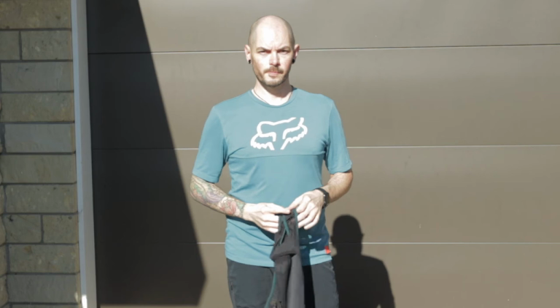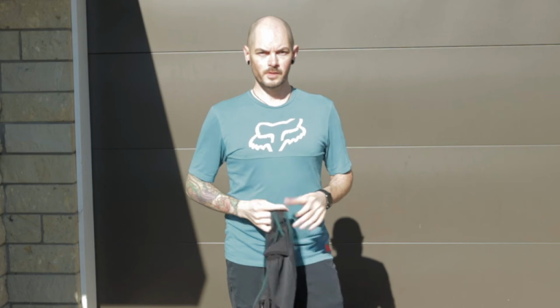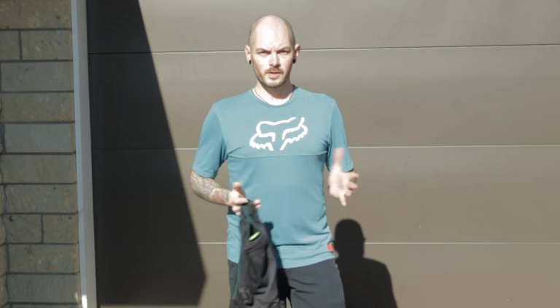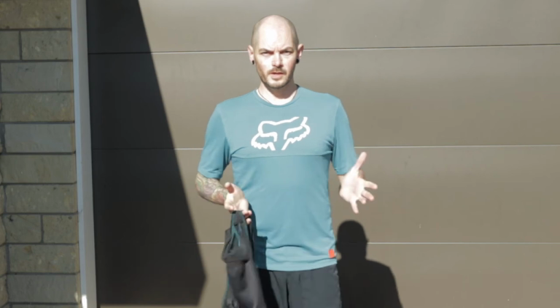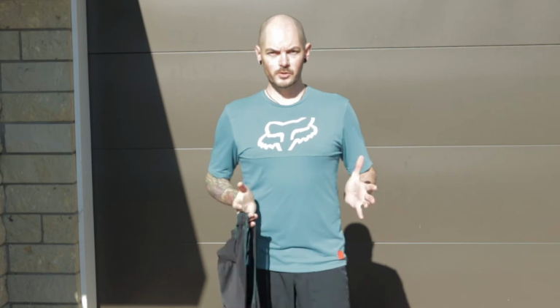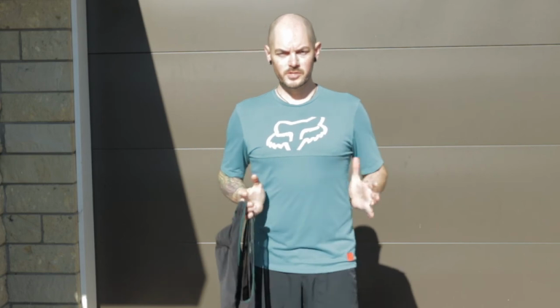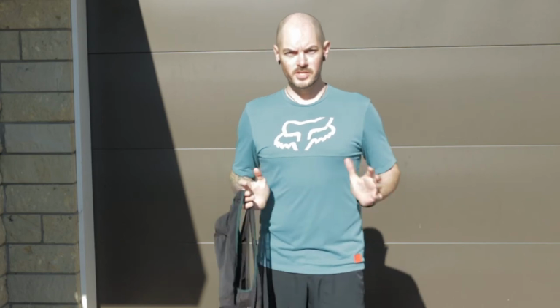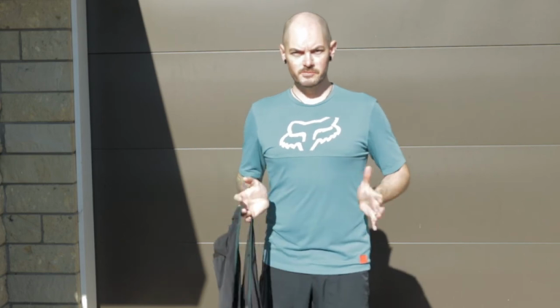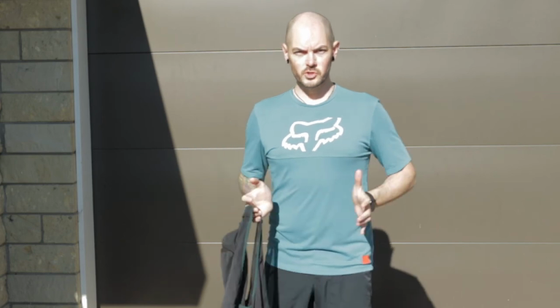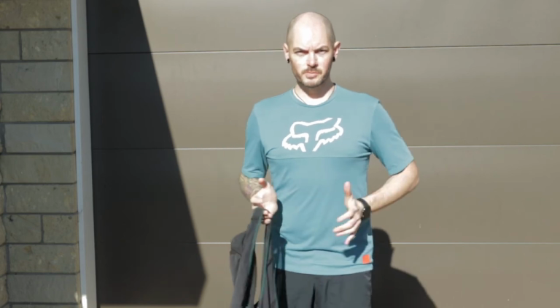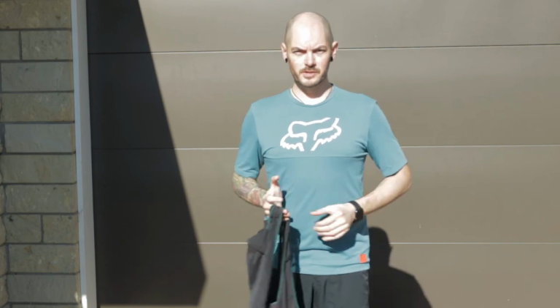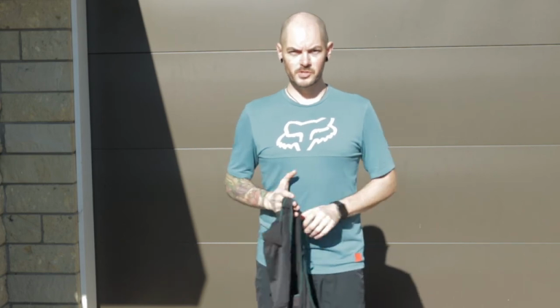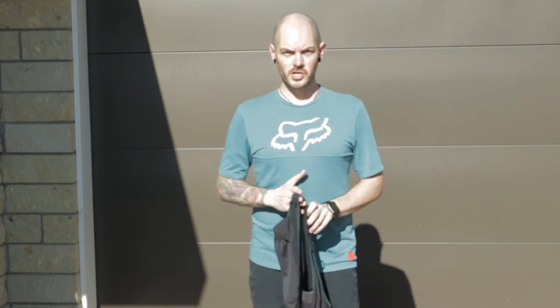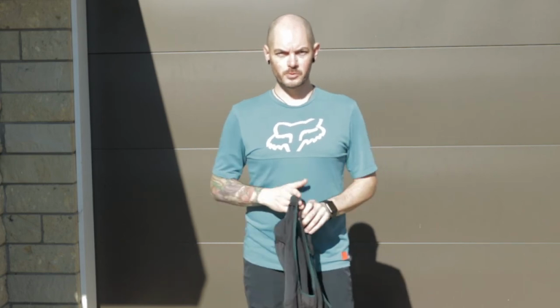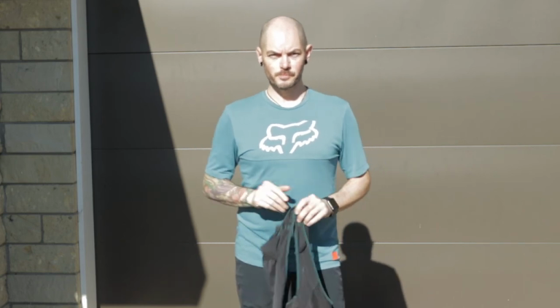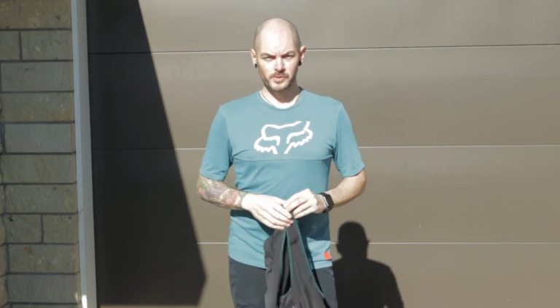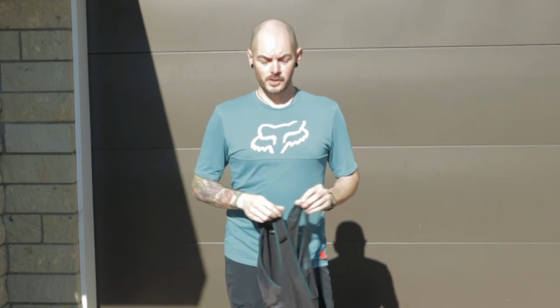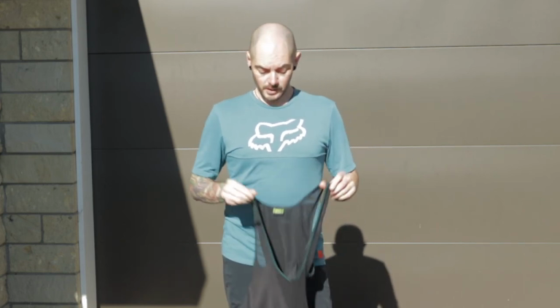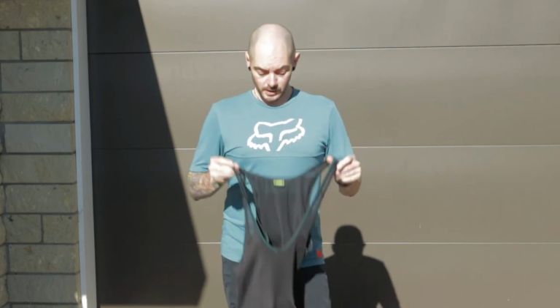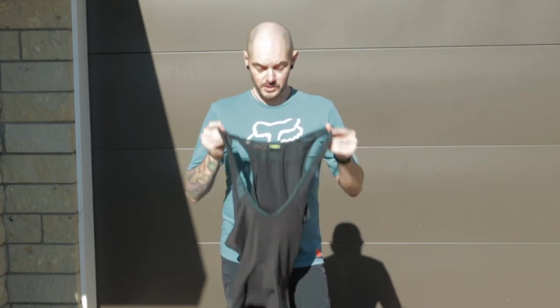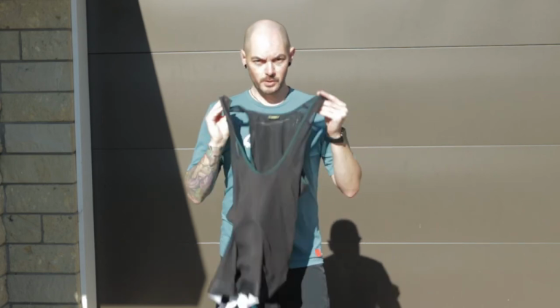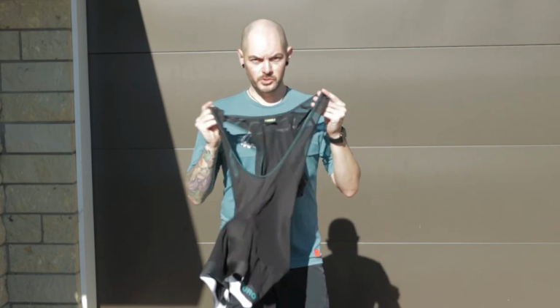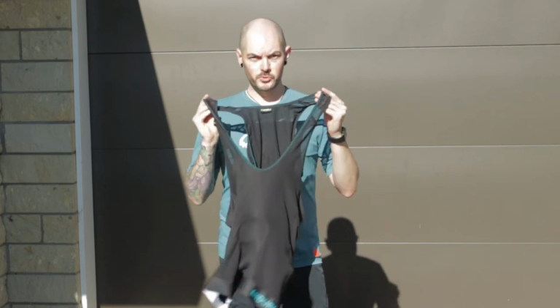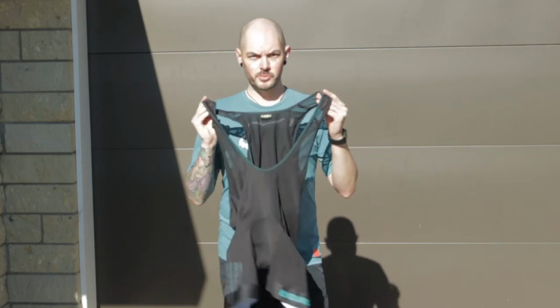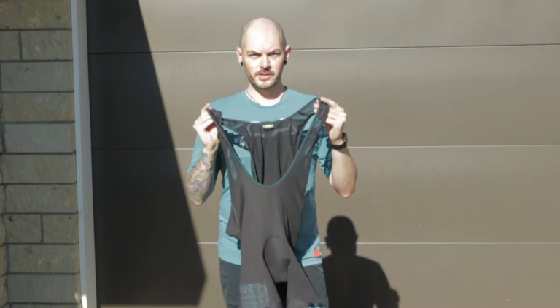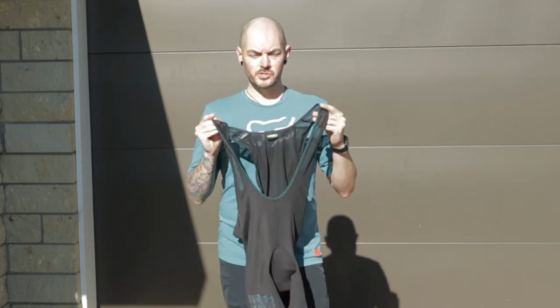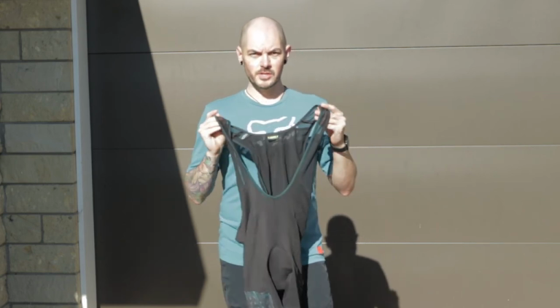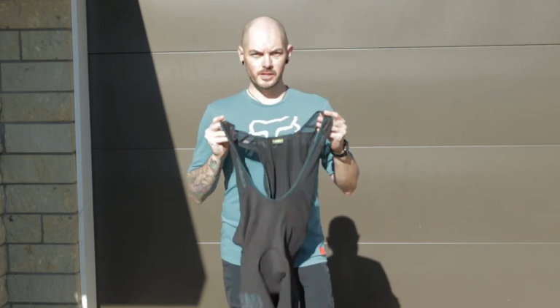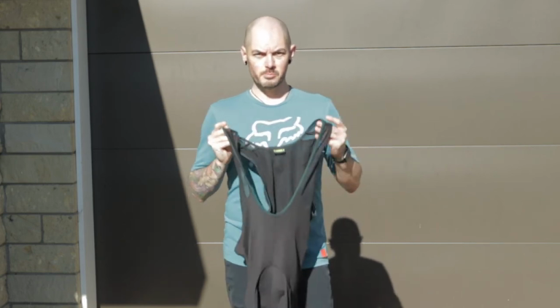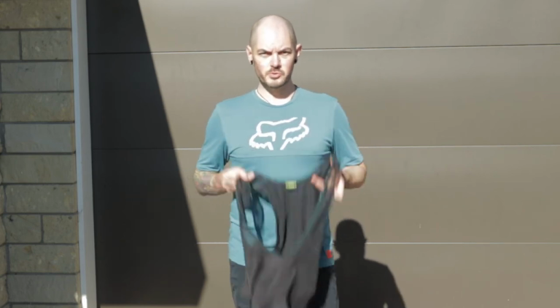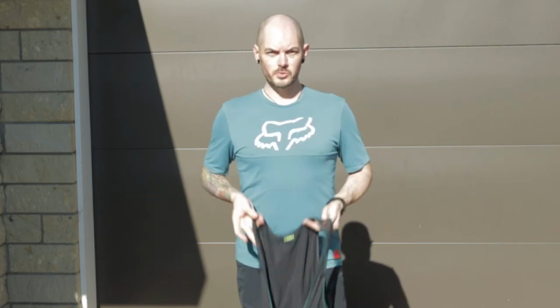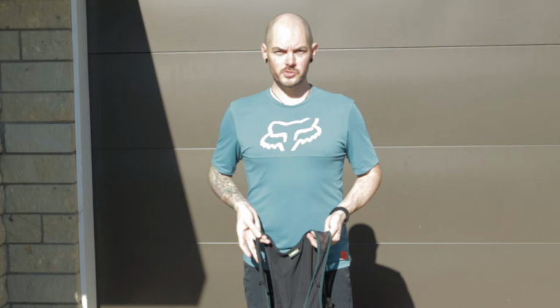Hey guys, thanks for tuning back into the channel. Today I want to talk to you about these Tonelli bib shorts.